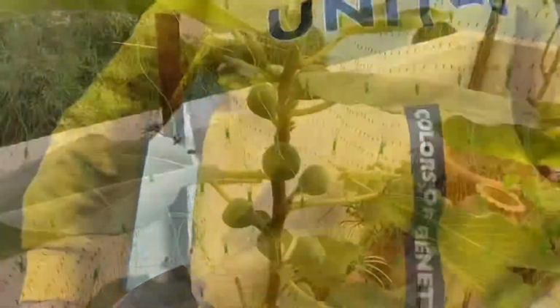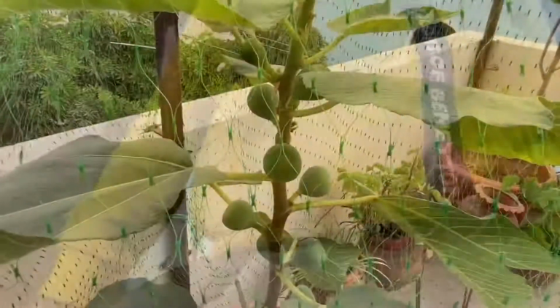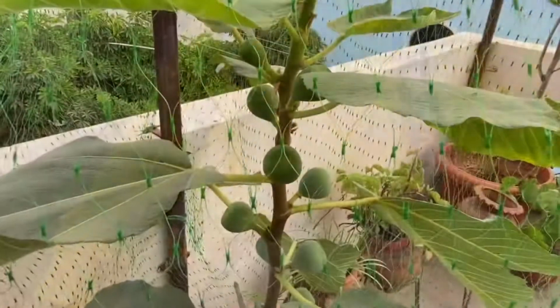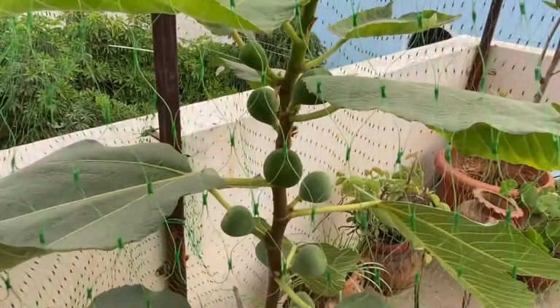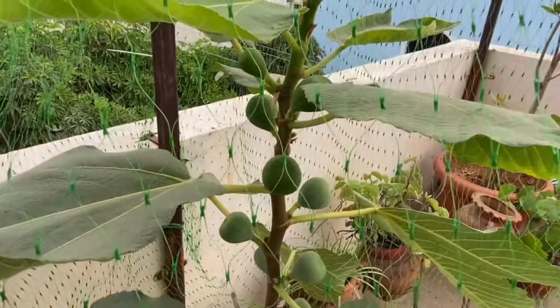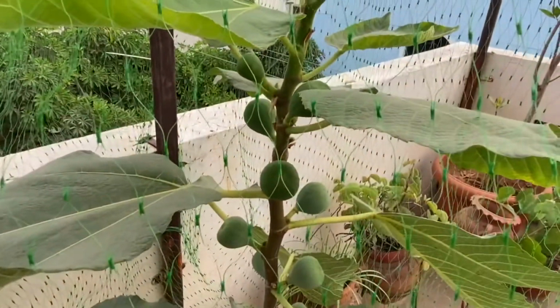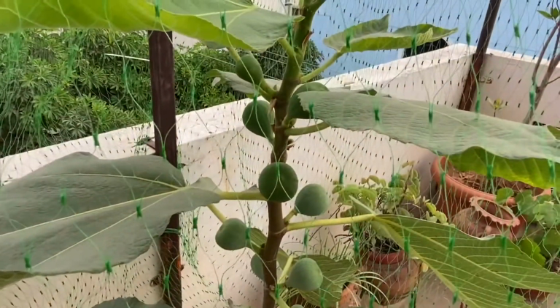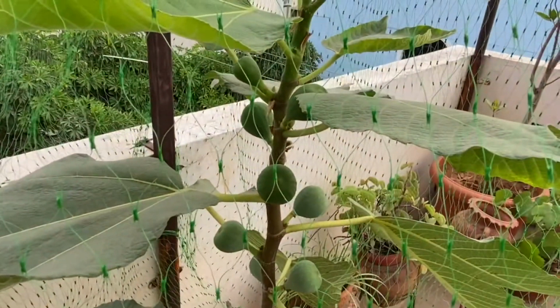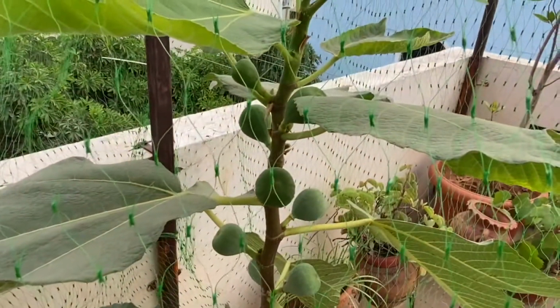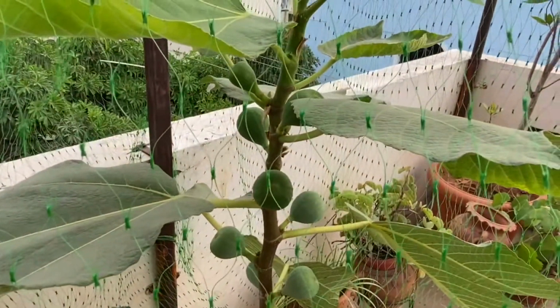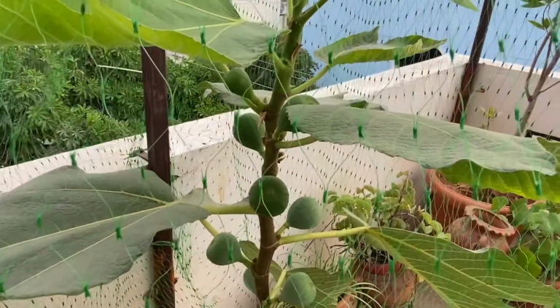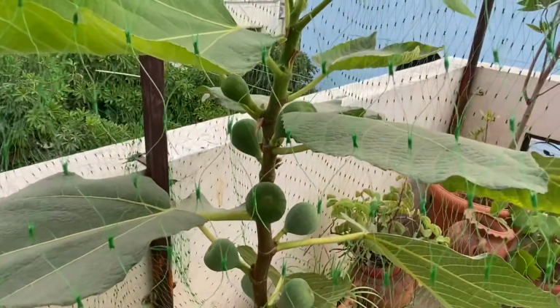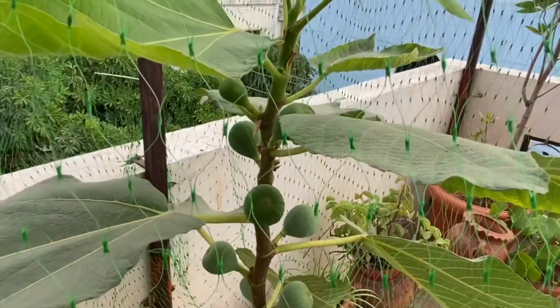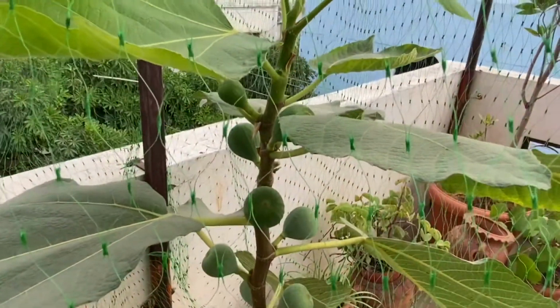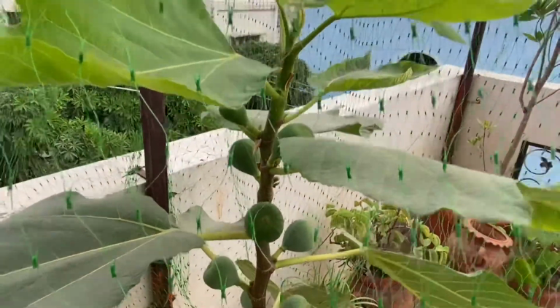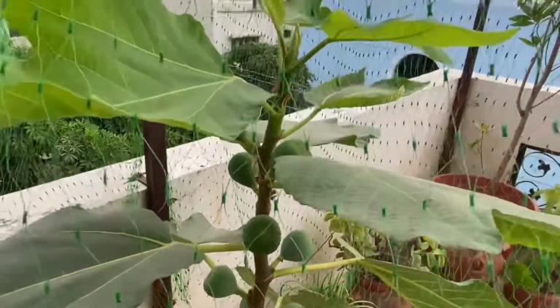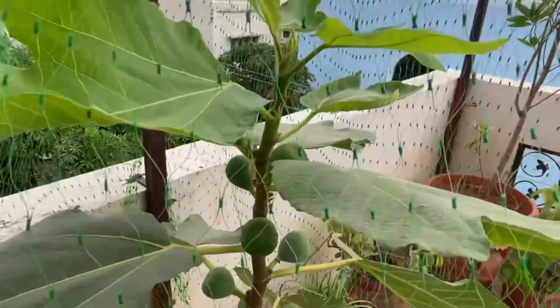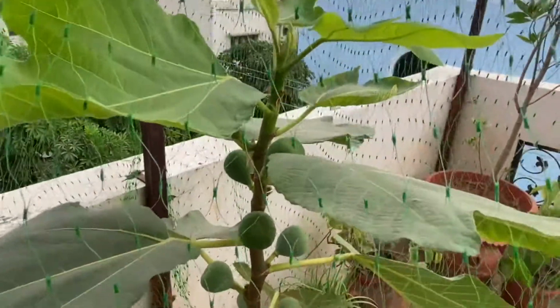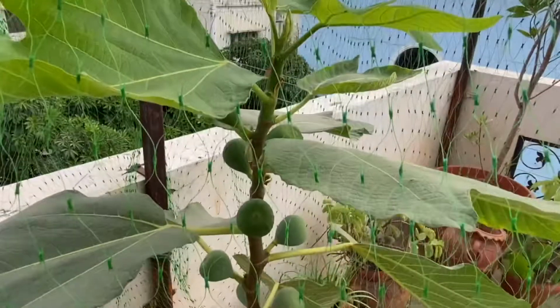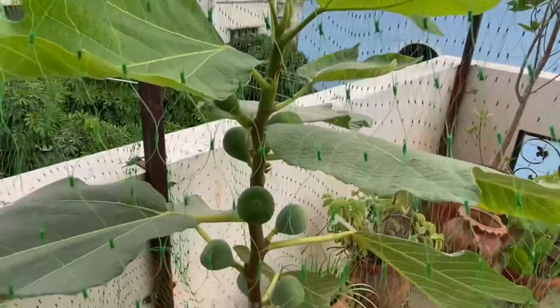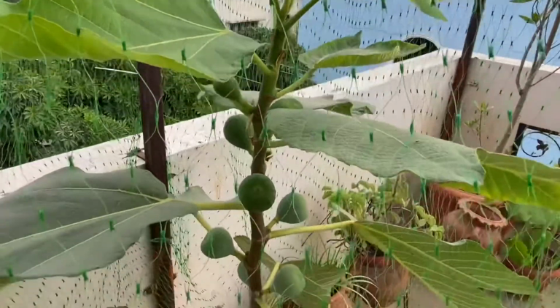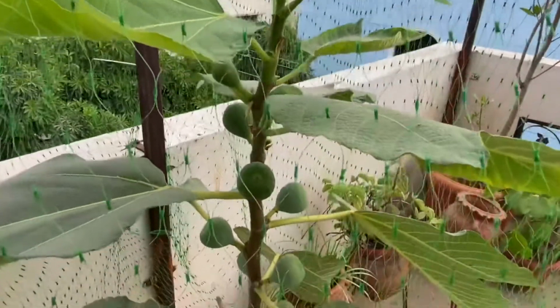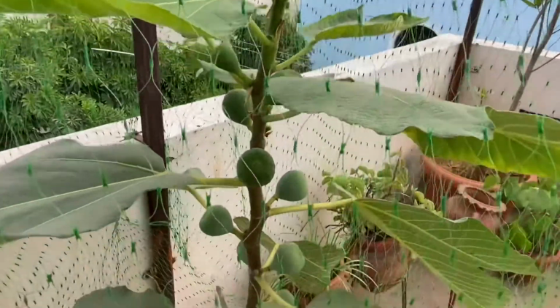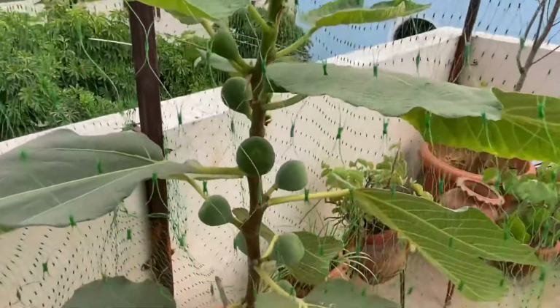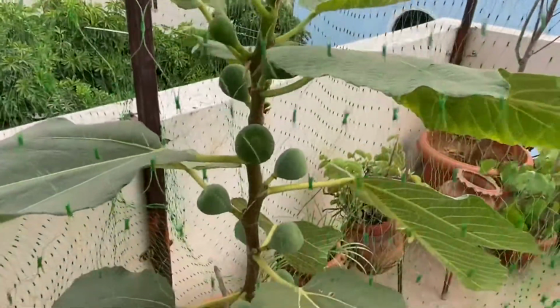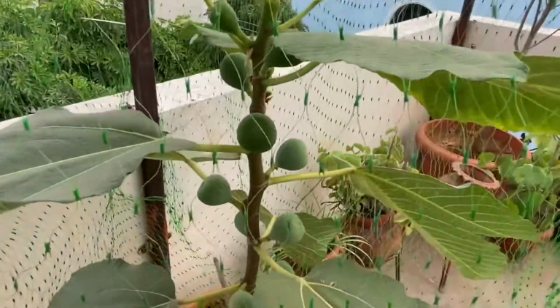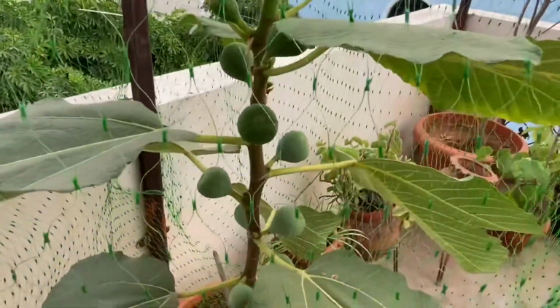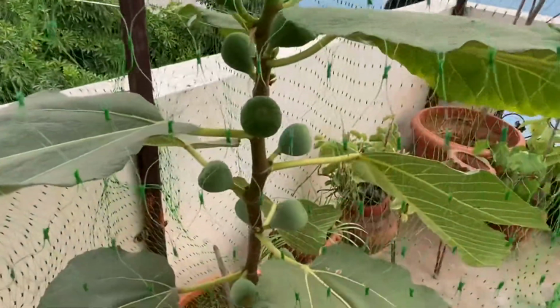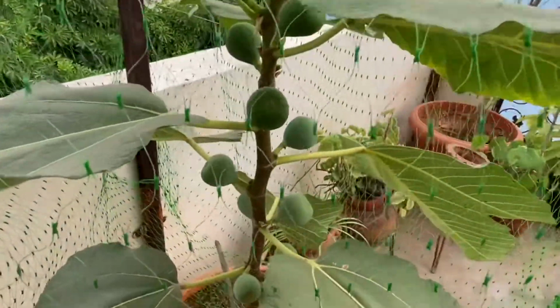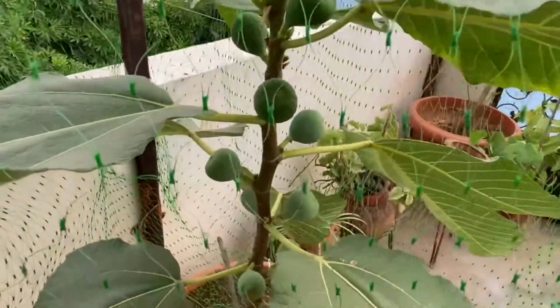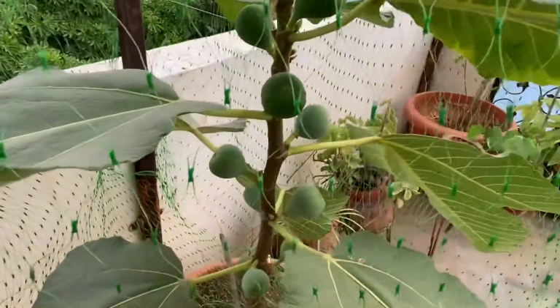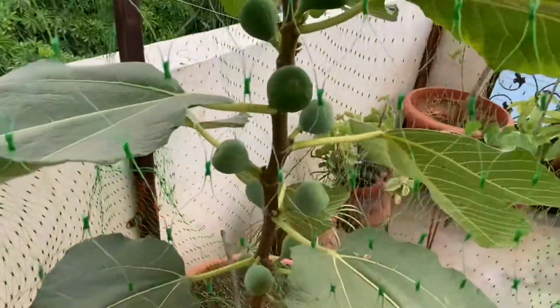This is a big plant. See how much it has grown since last time.